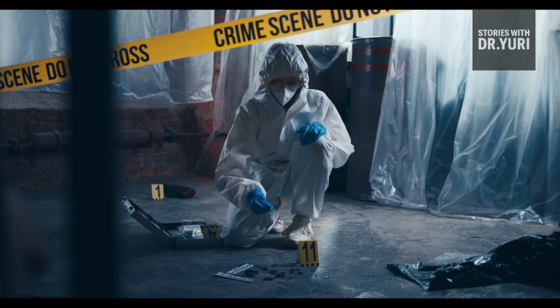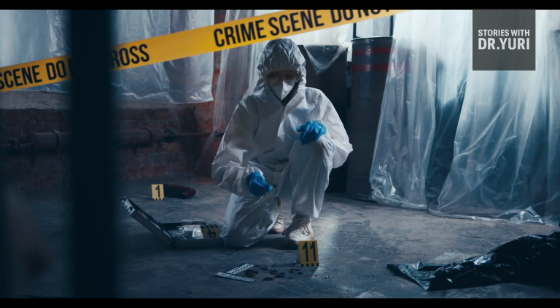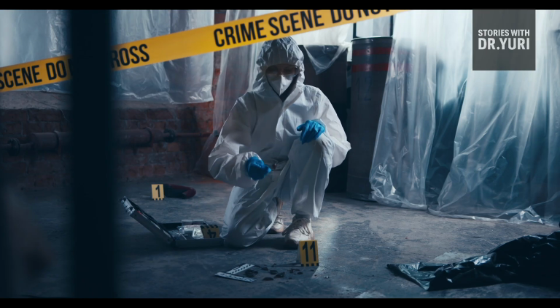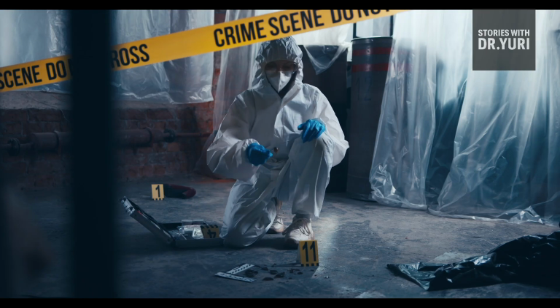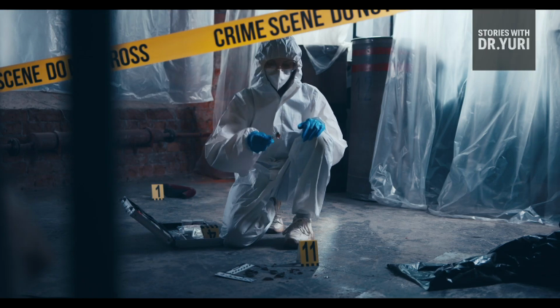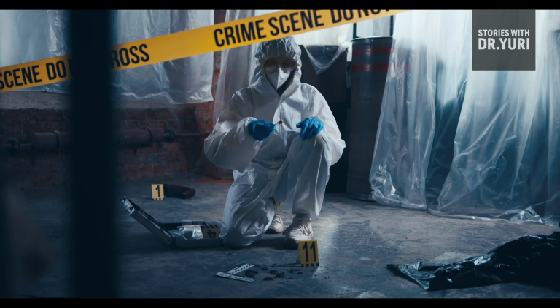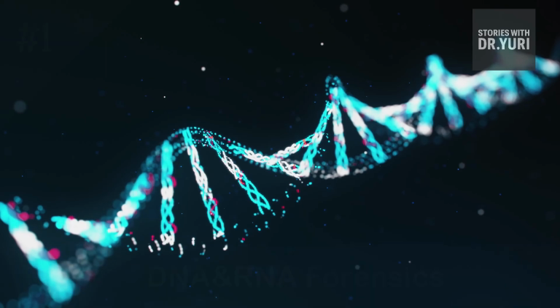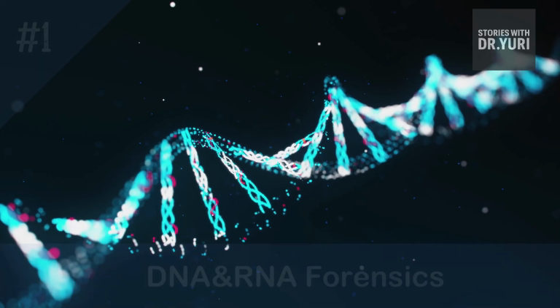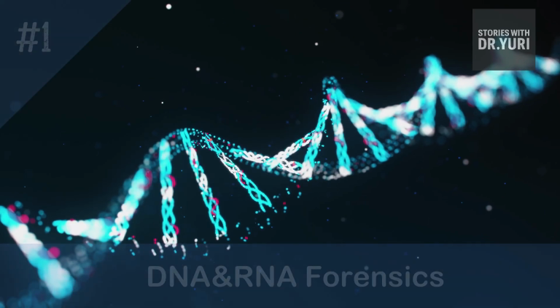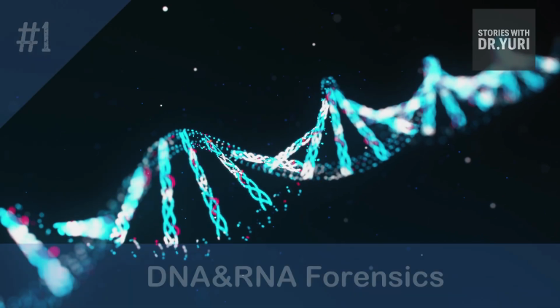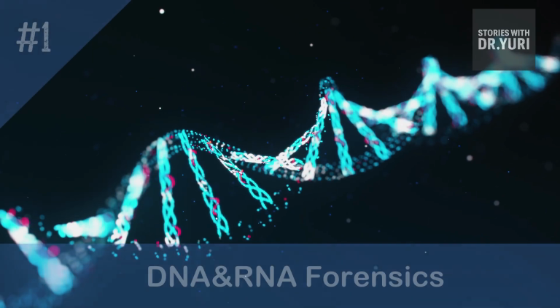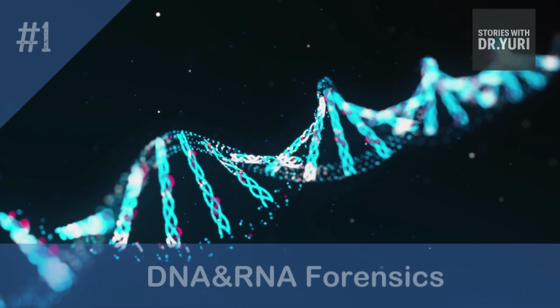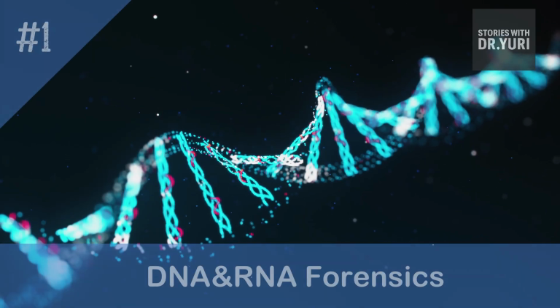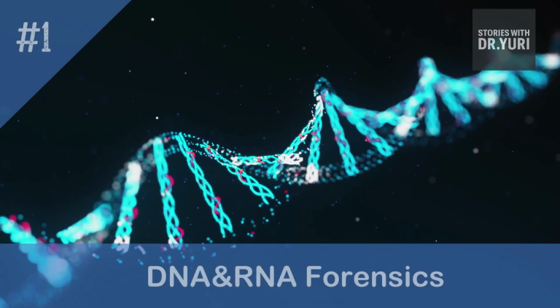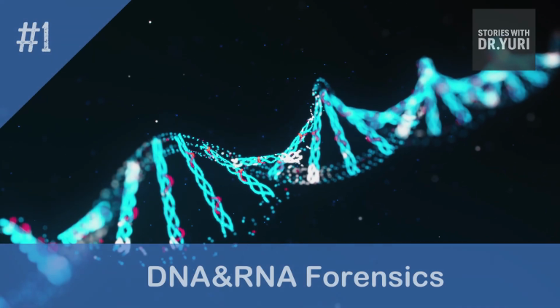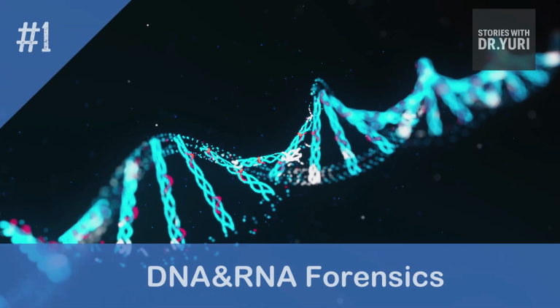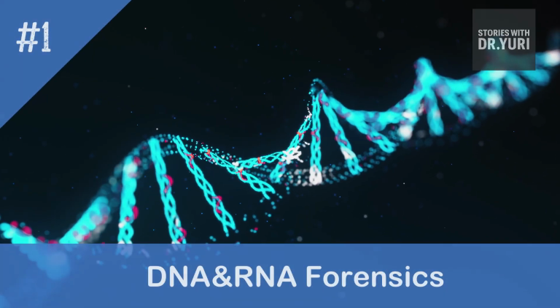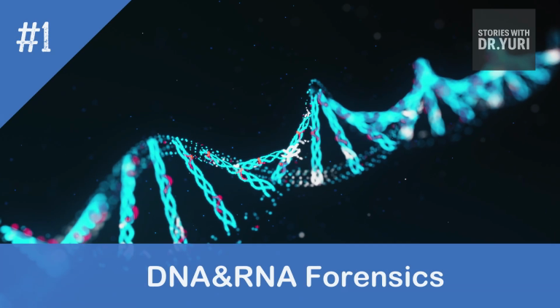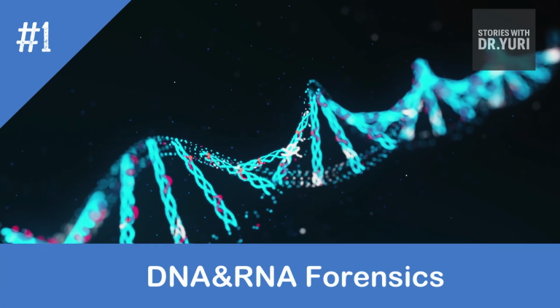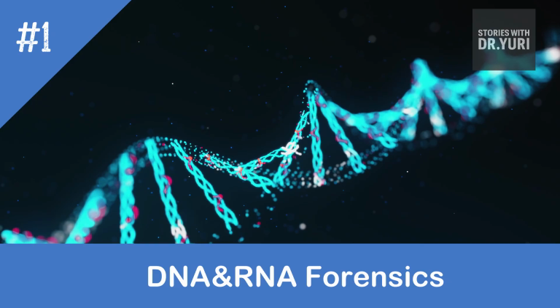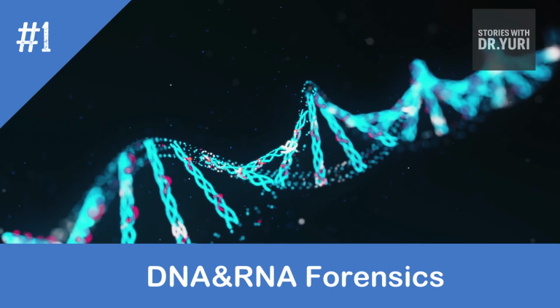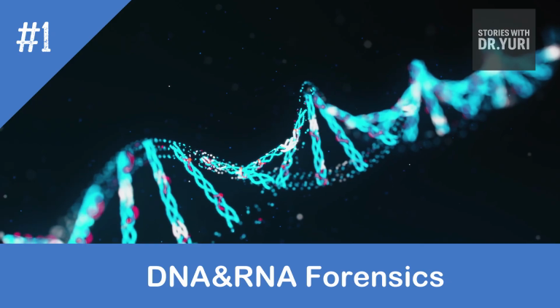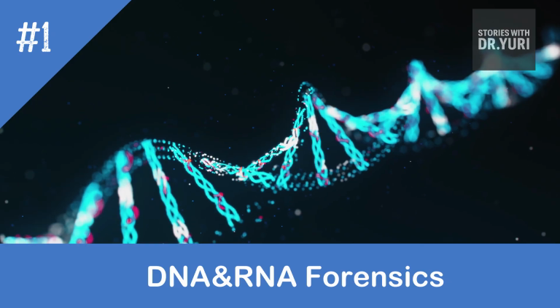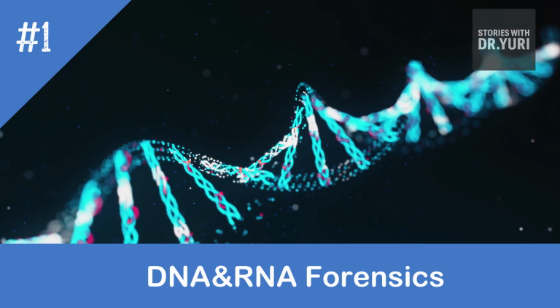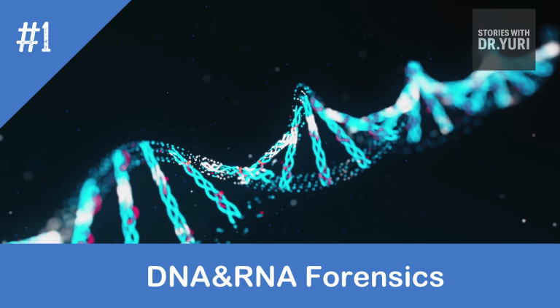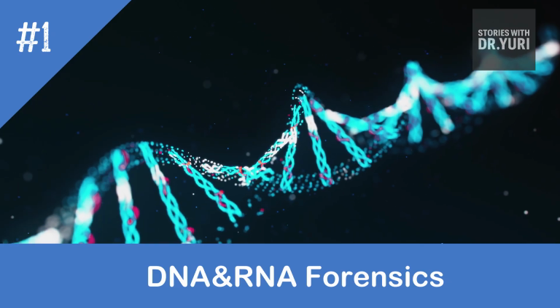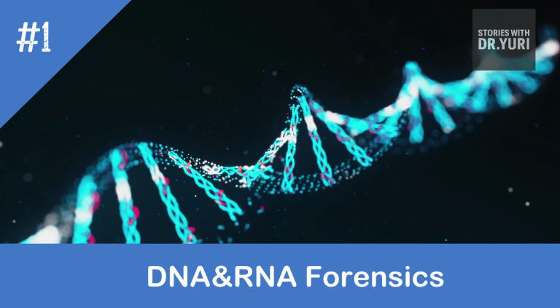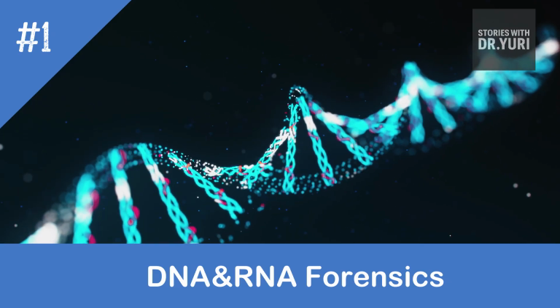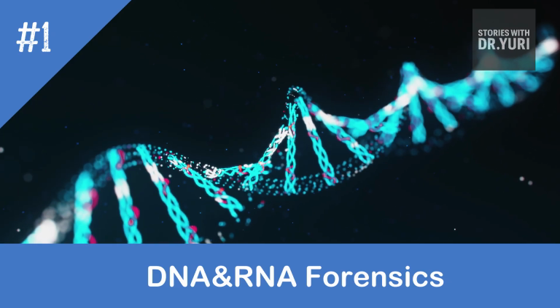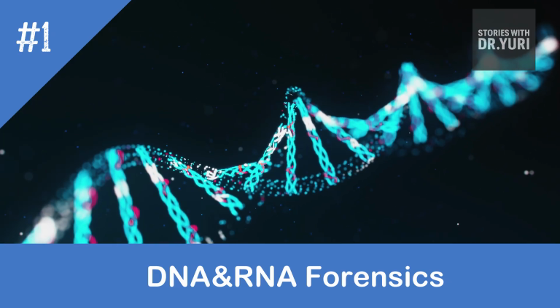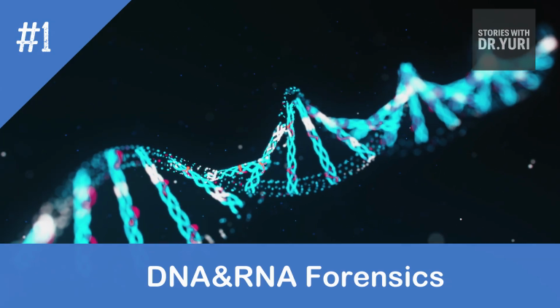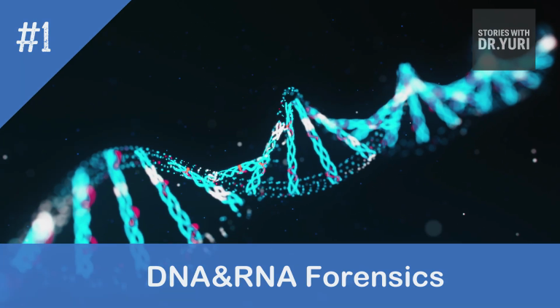Let's begin. Chapter 1: DNA and RNA Forensics.